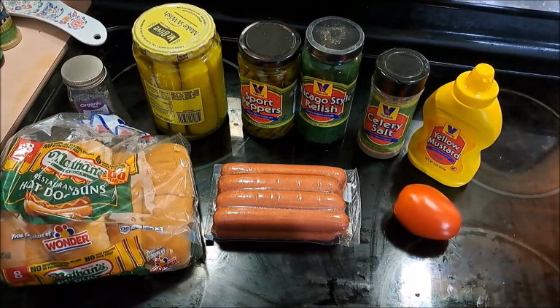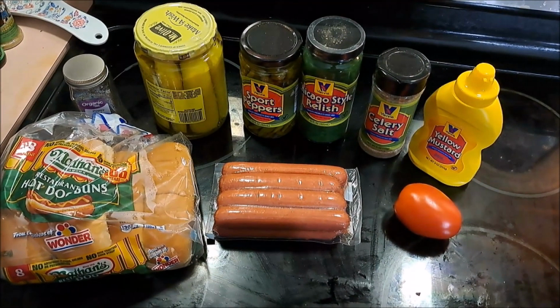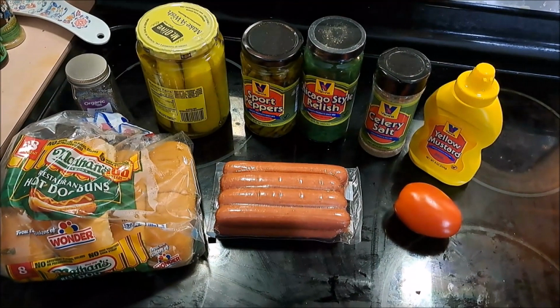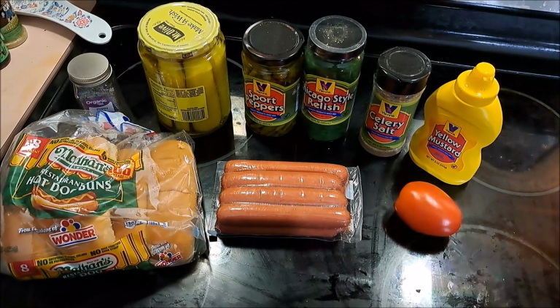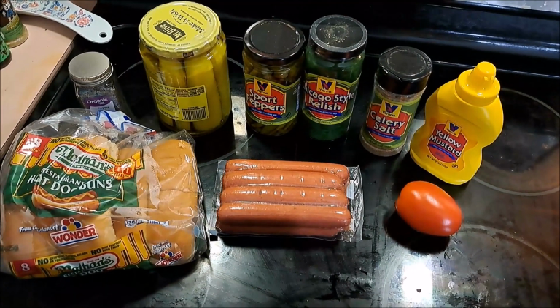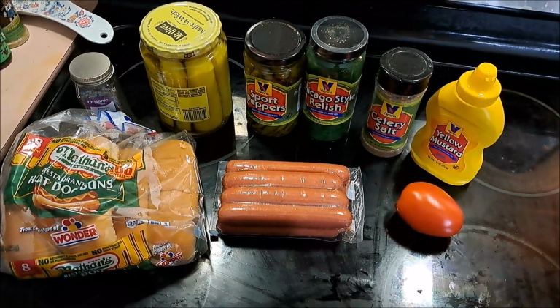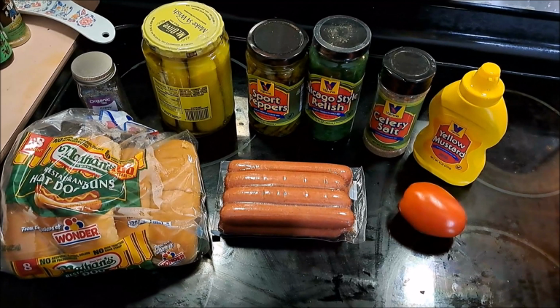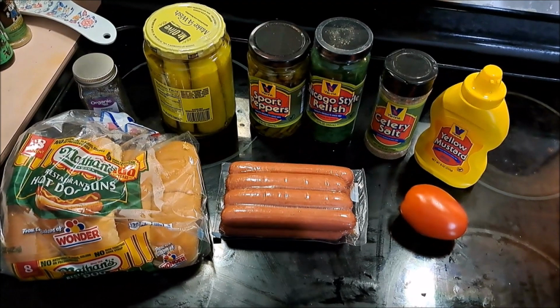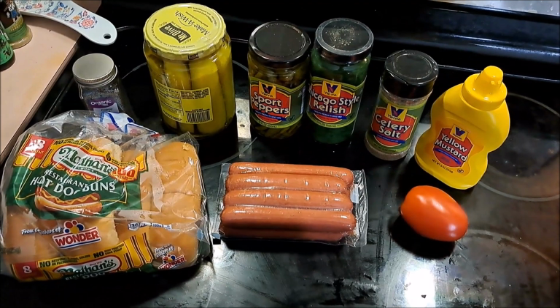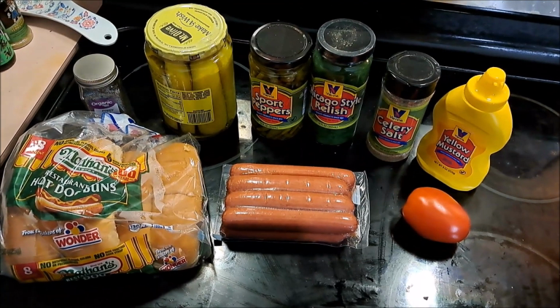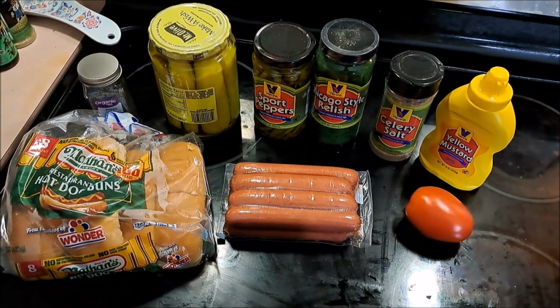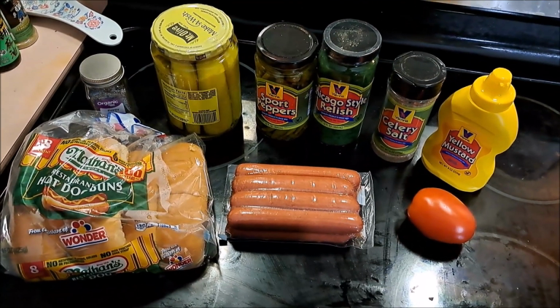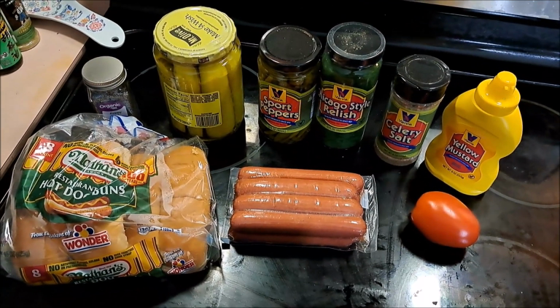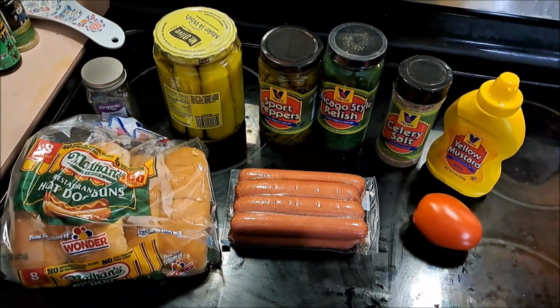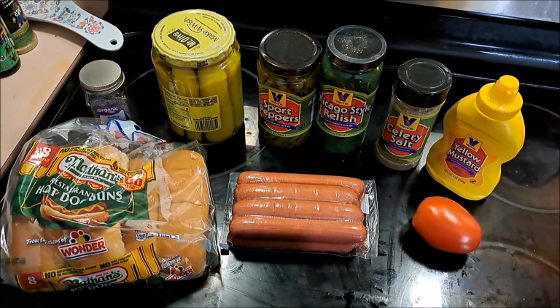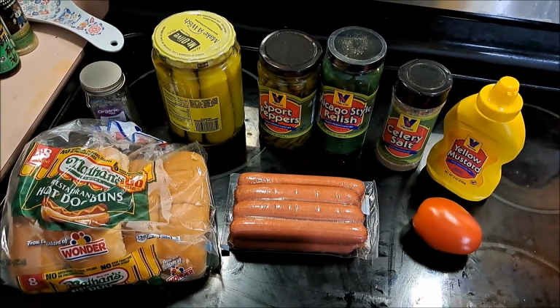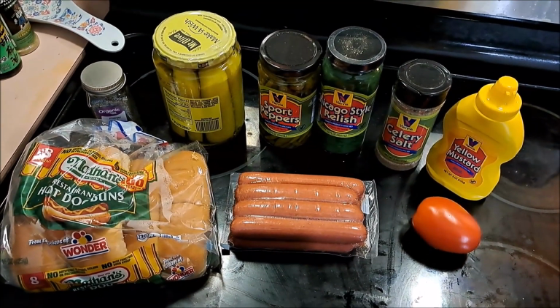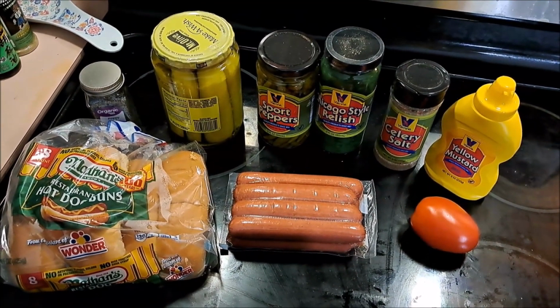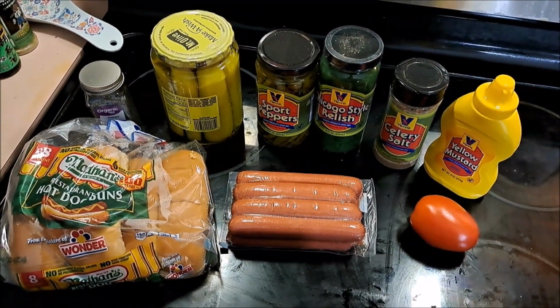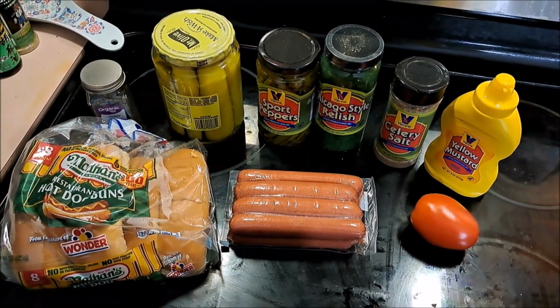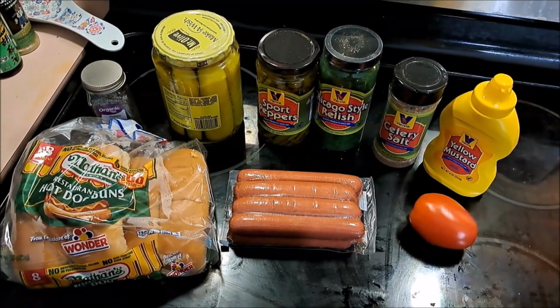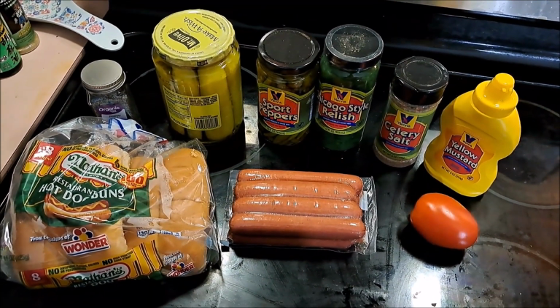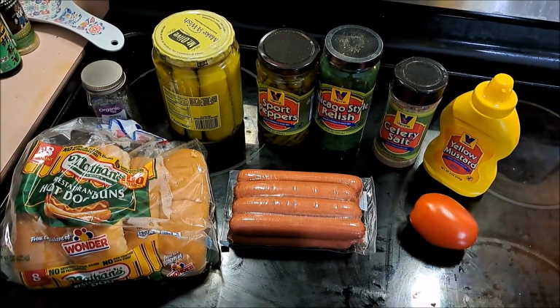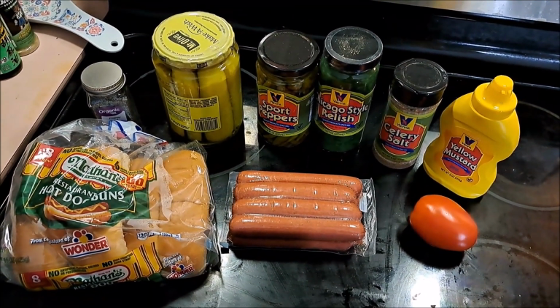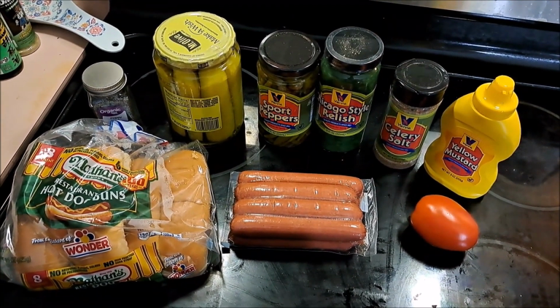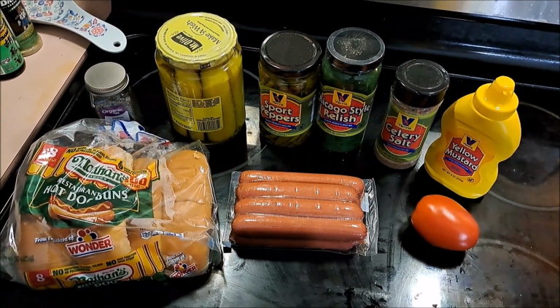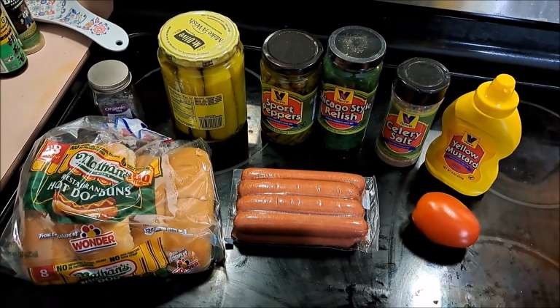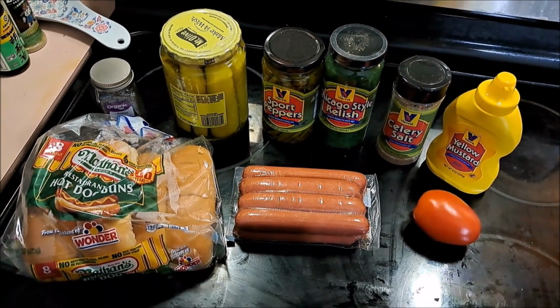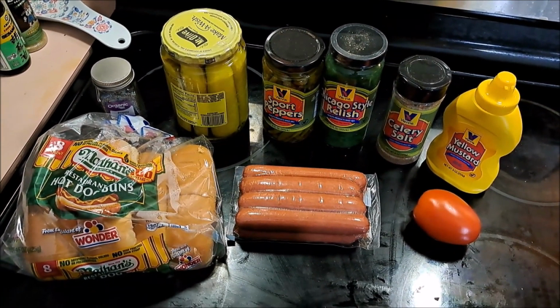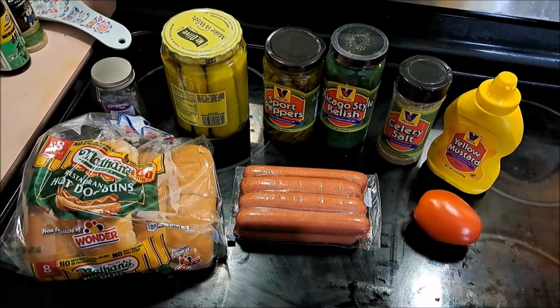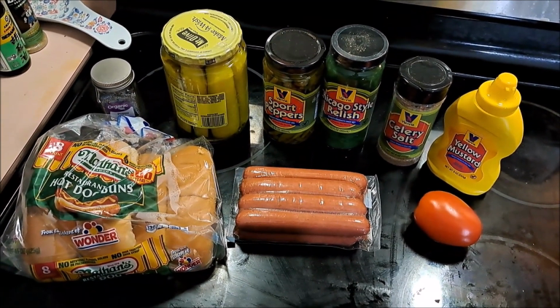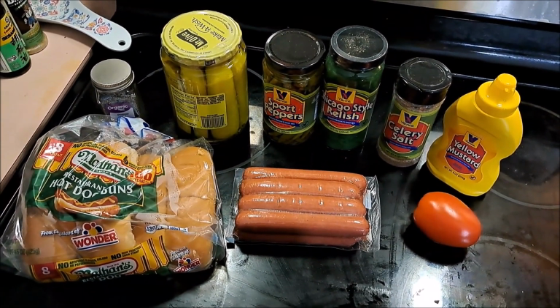Hello everybody, it is 50 states time again, and our state today is Illinois.